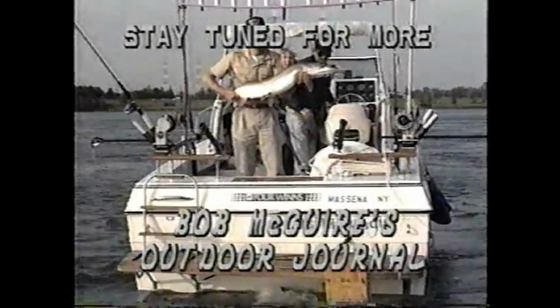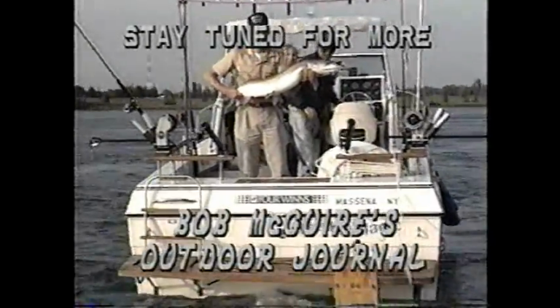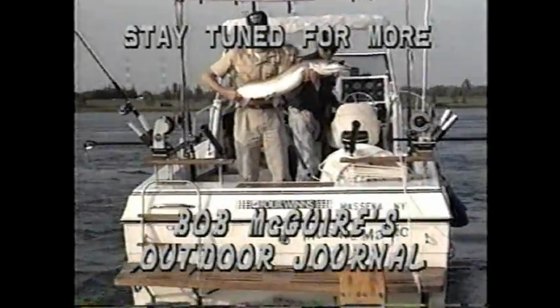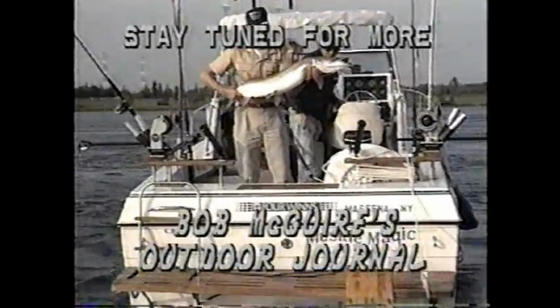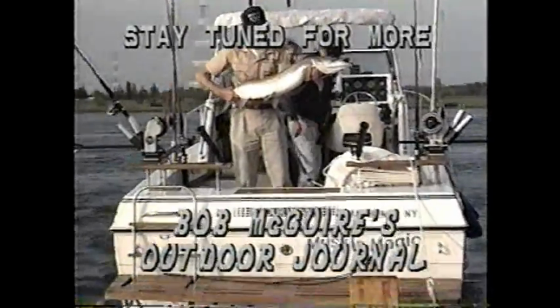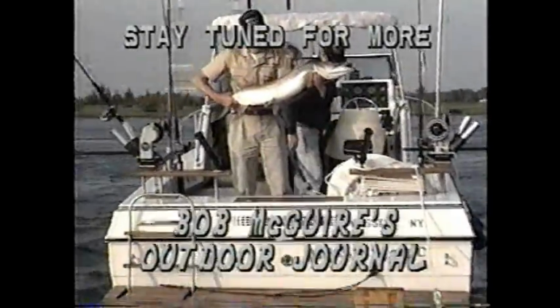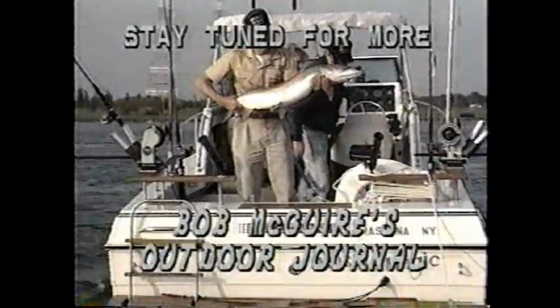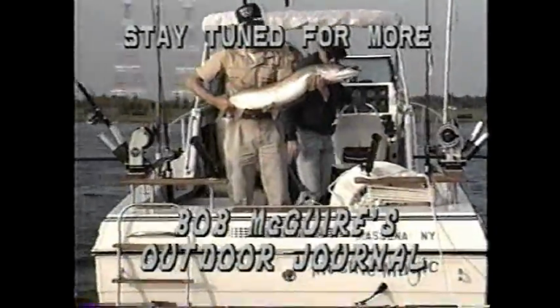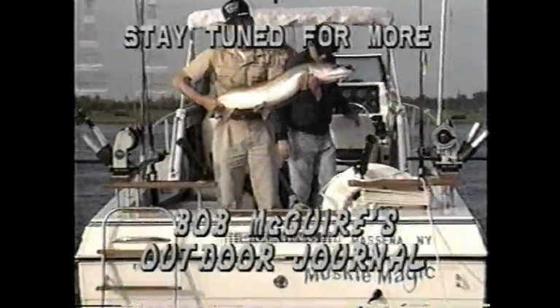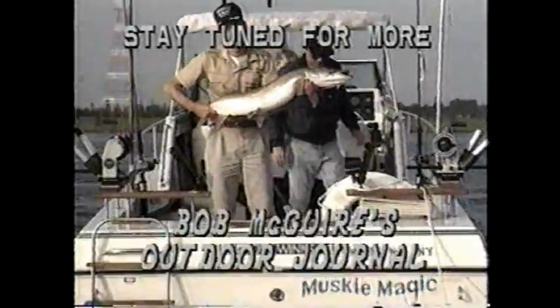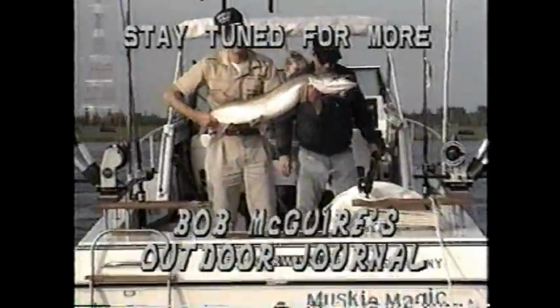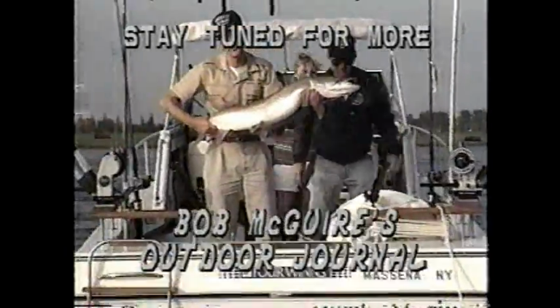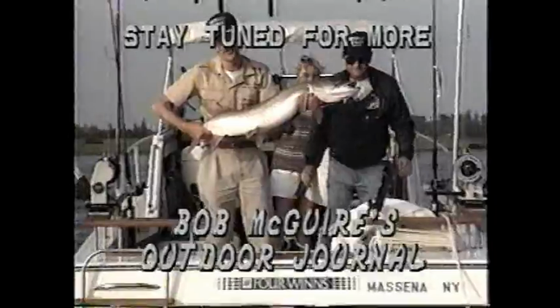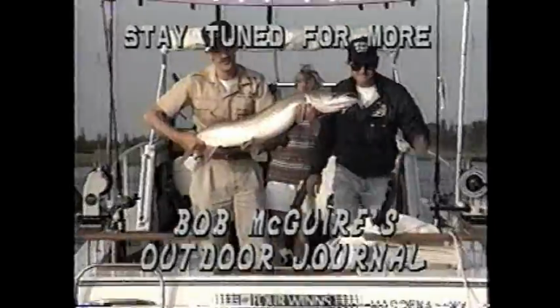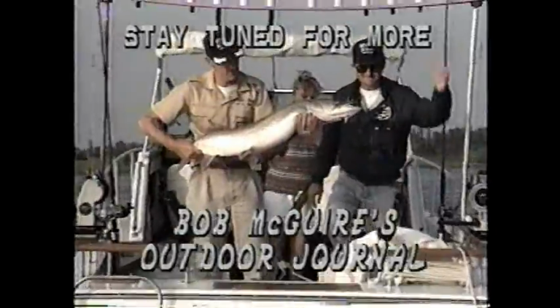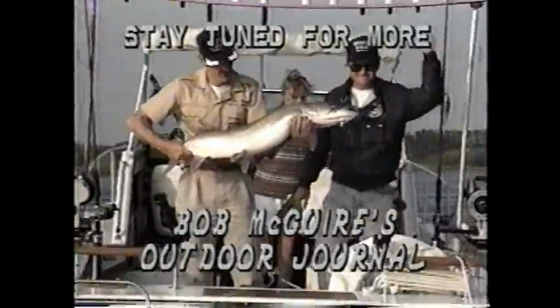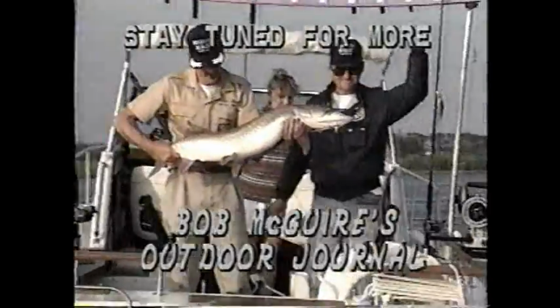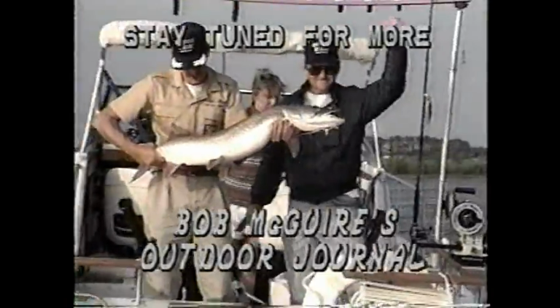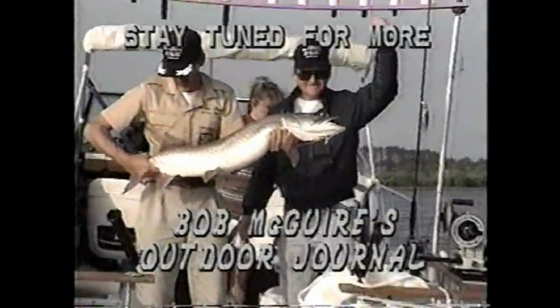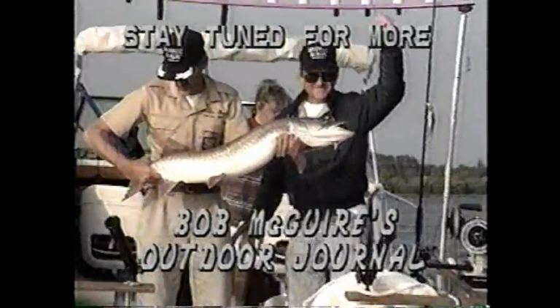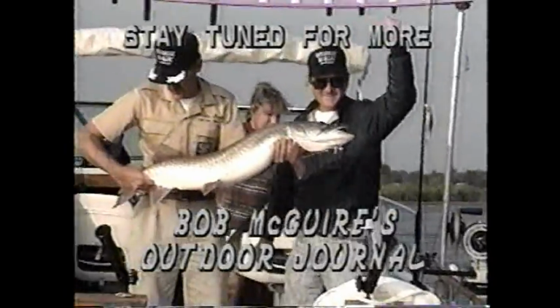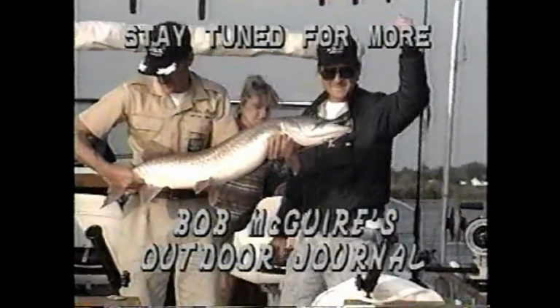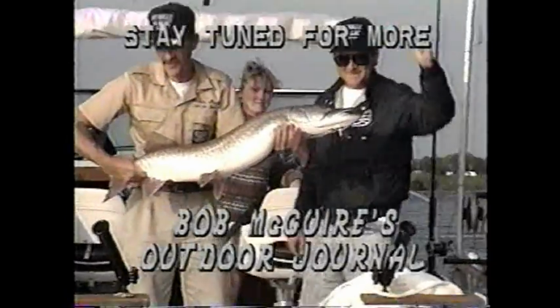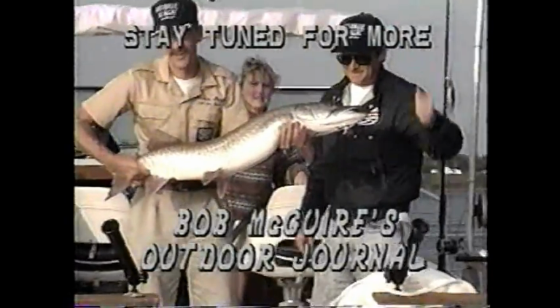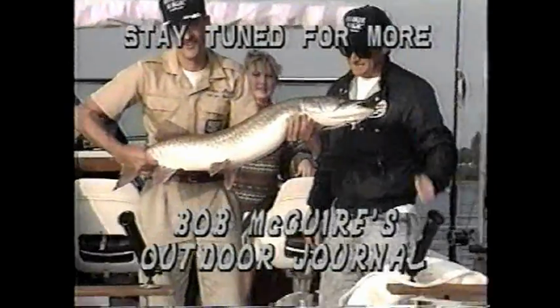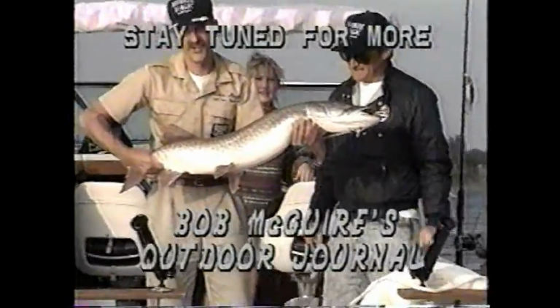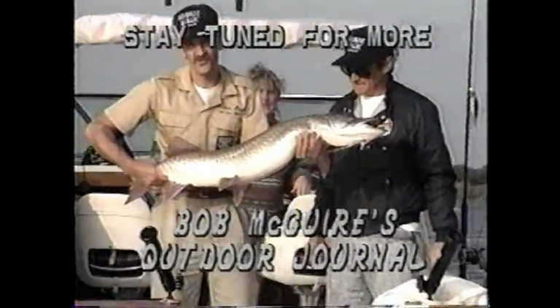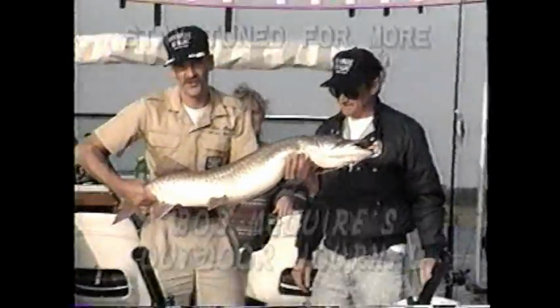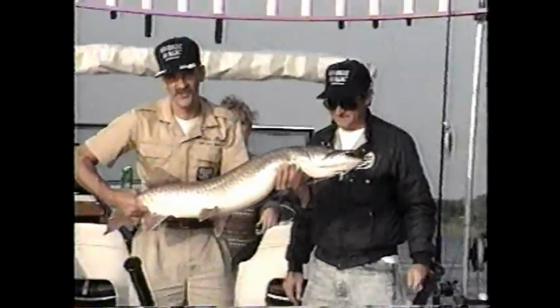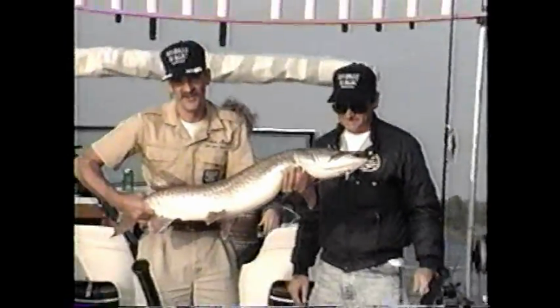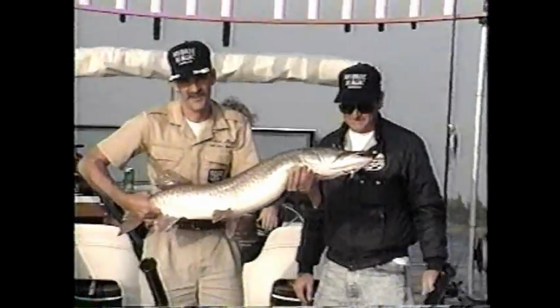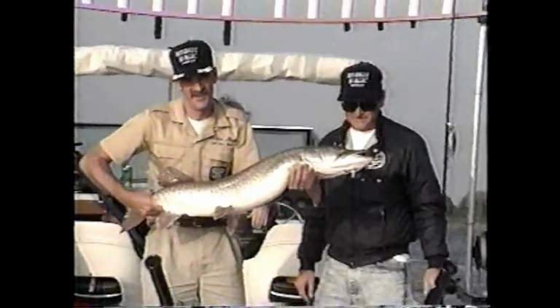When we return, a trophy 30-pound muskie is caught and released.